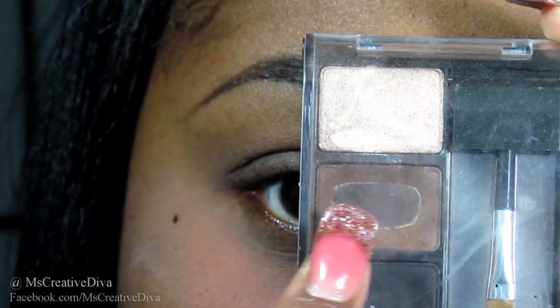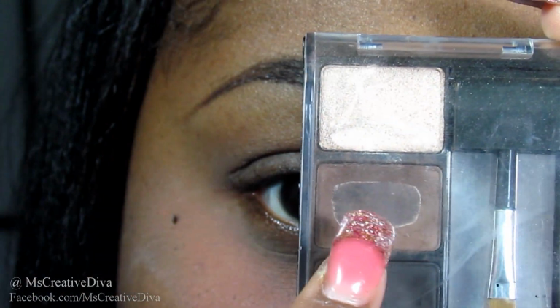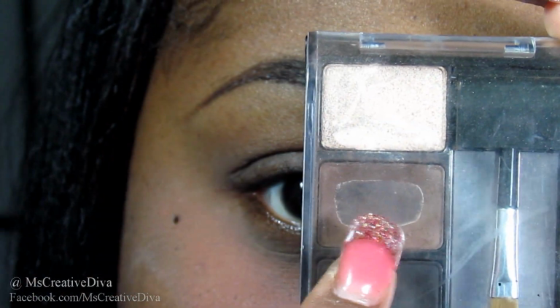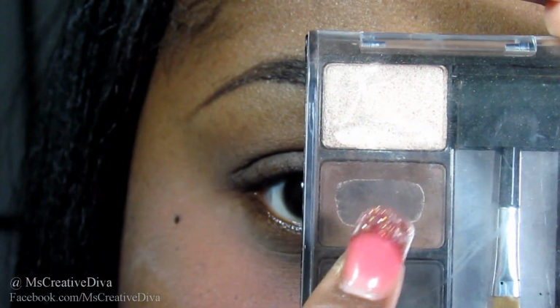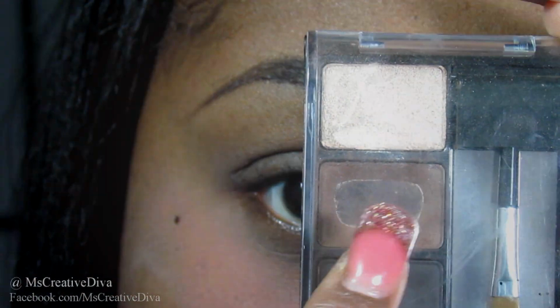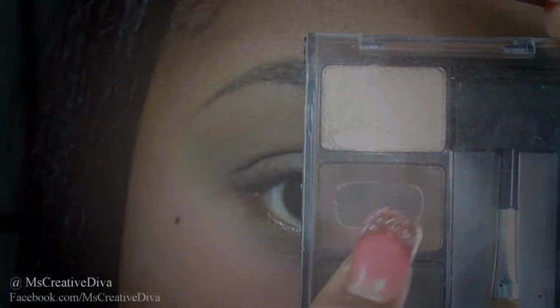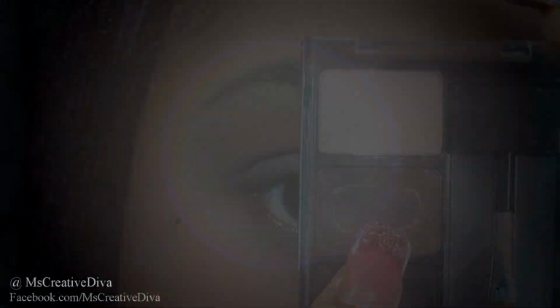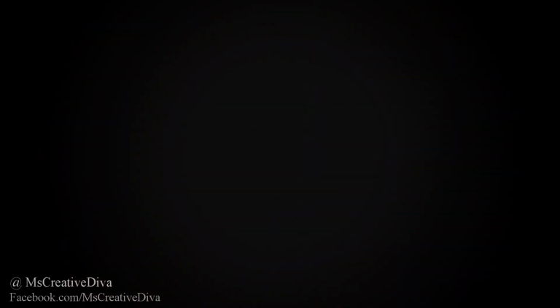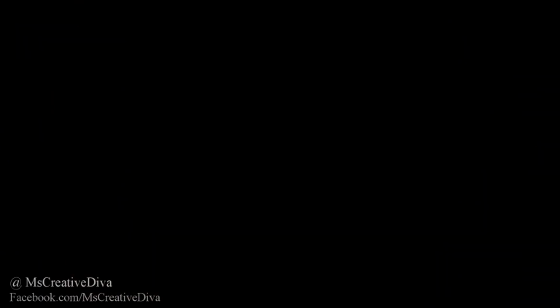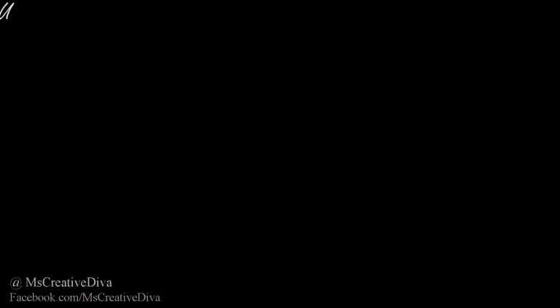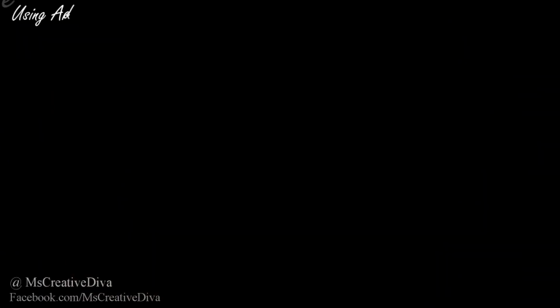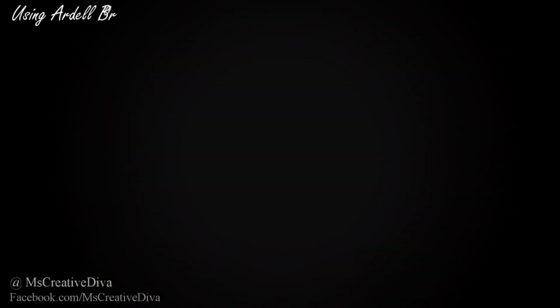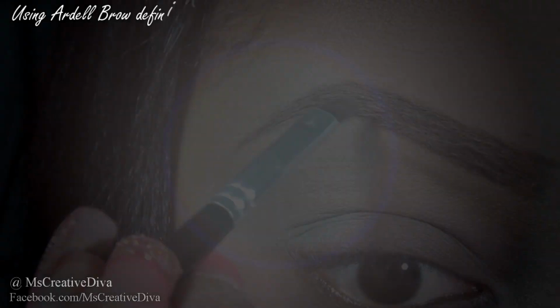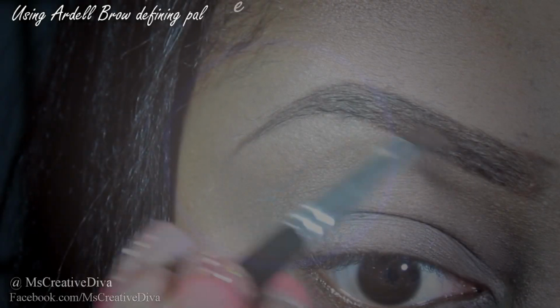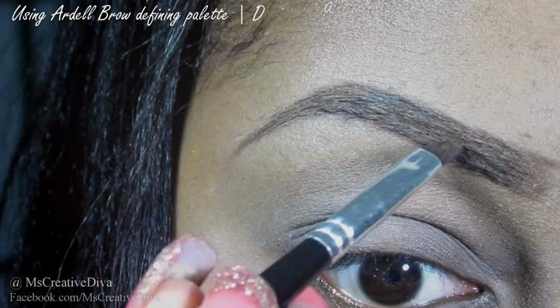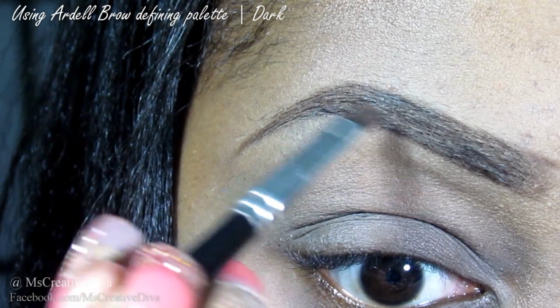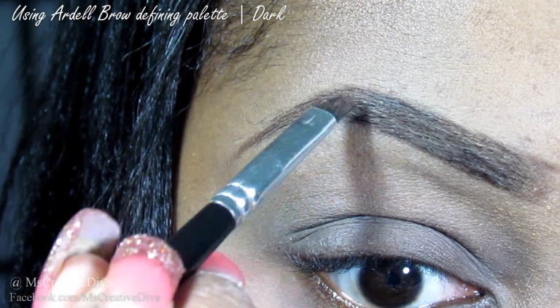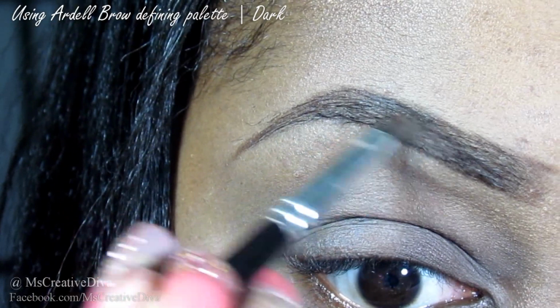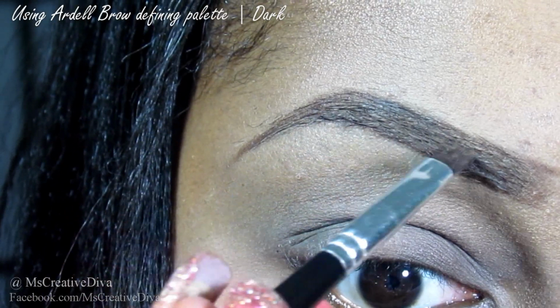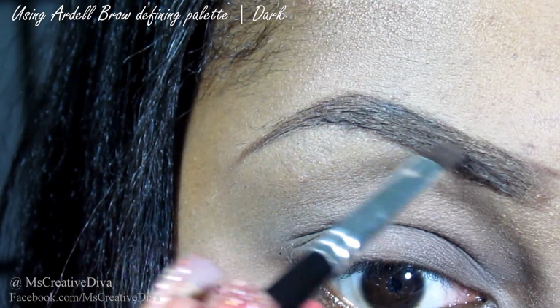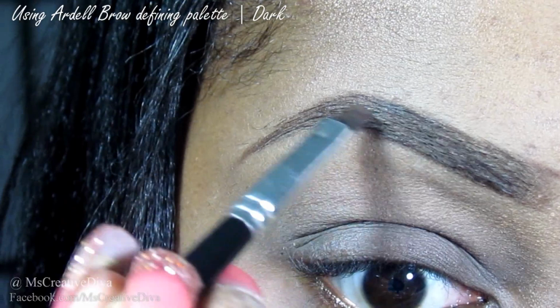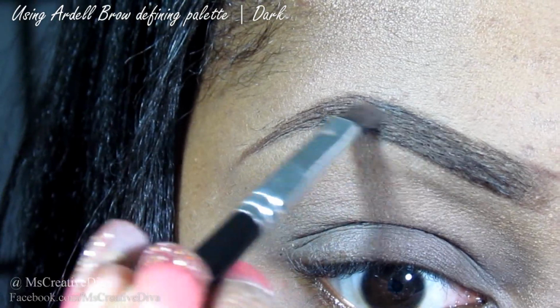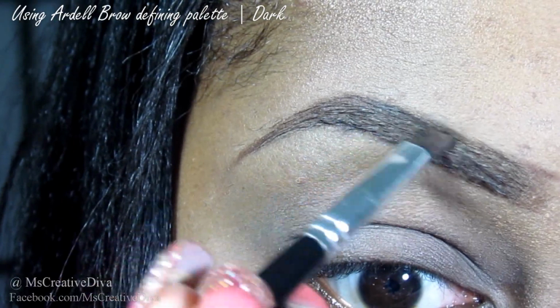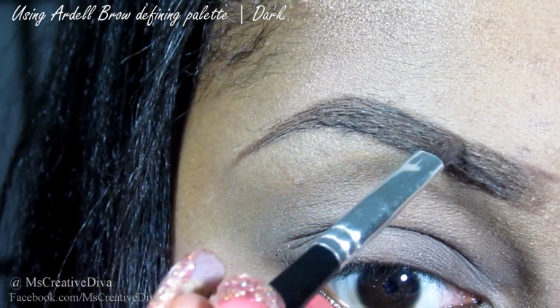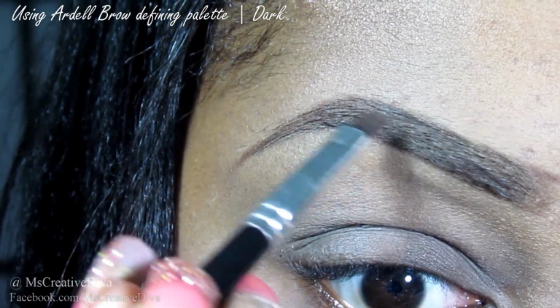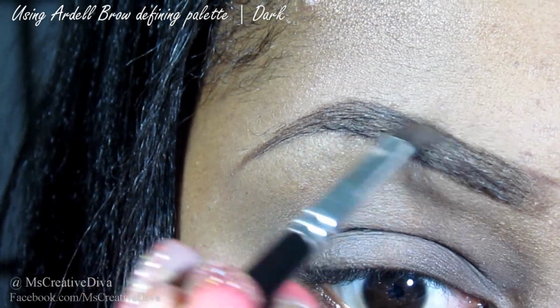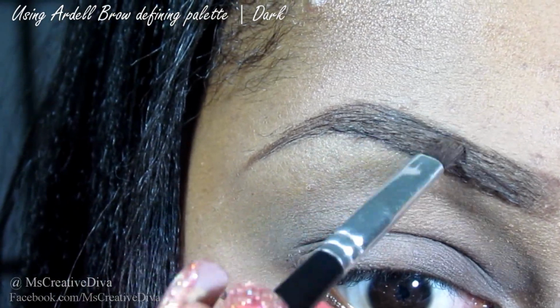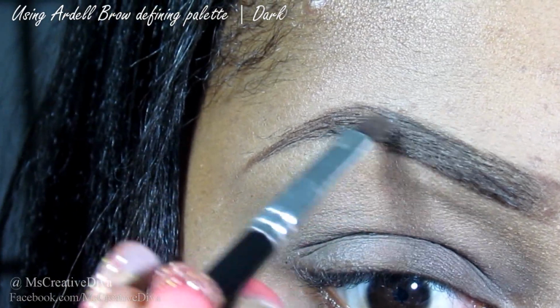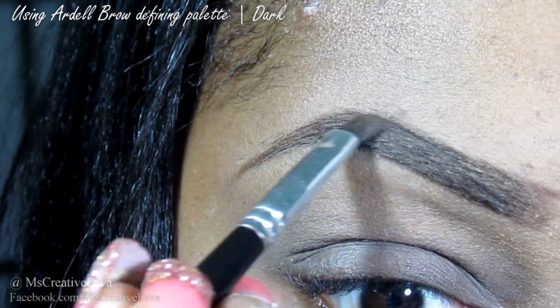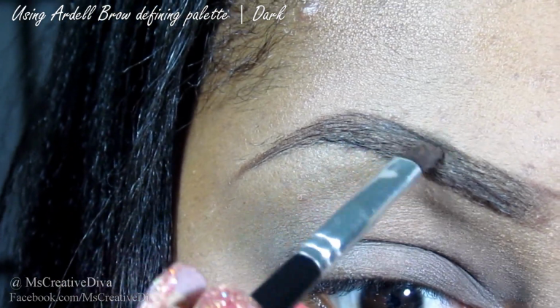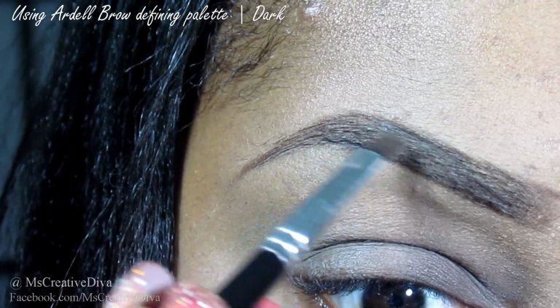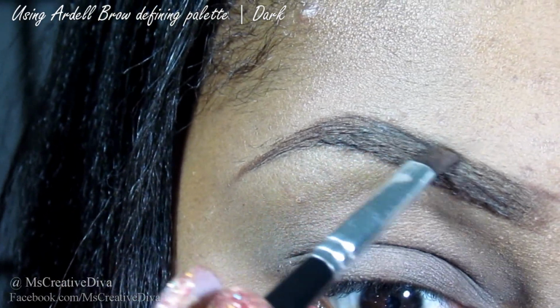Taking an angled brush, I'm going to apply a dark brown brow powder to the brow.